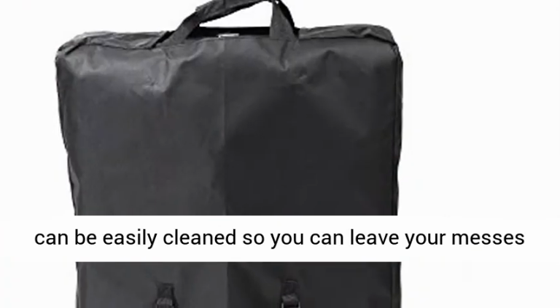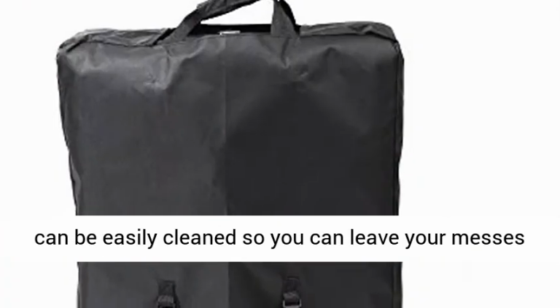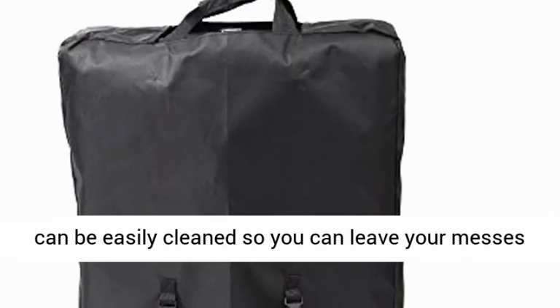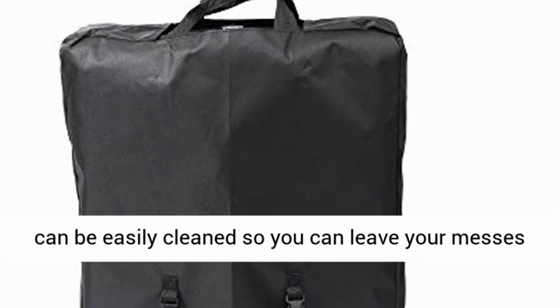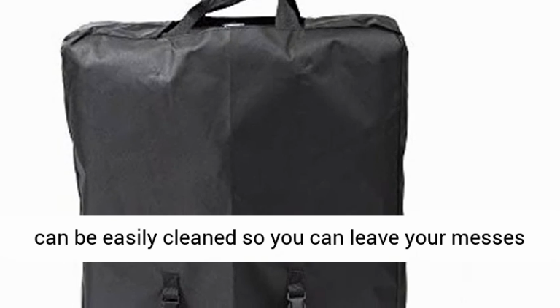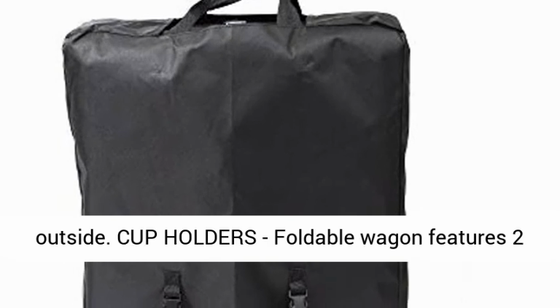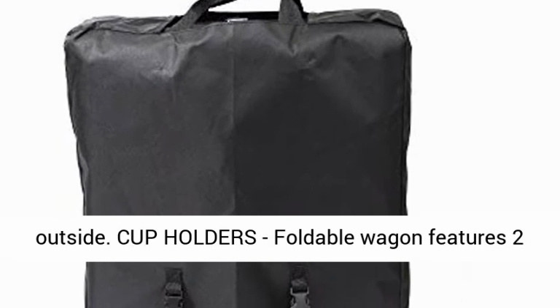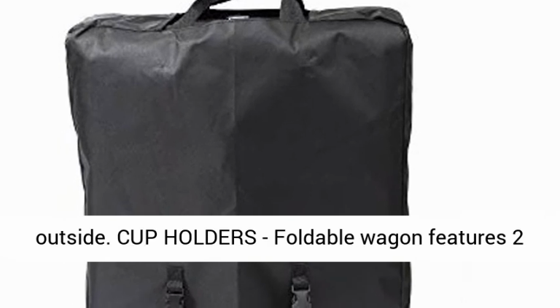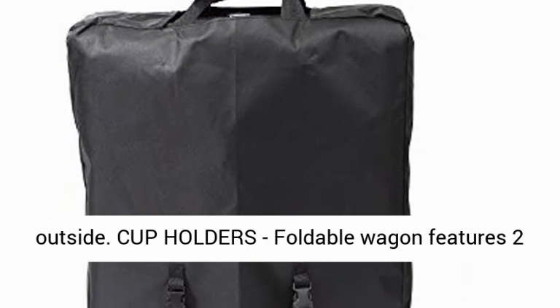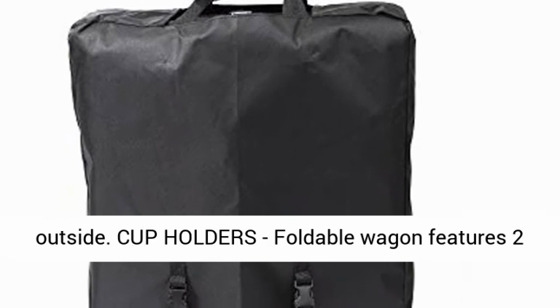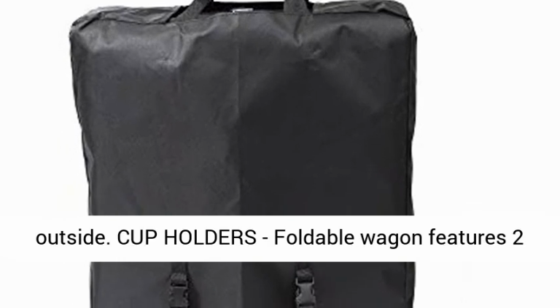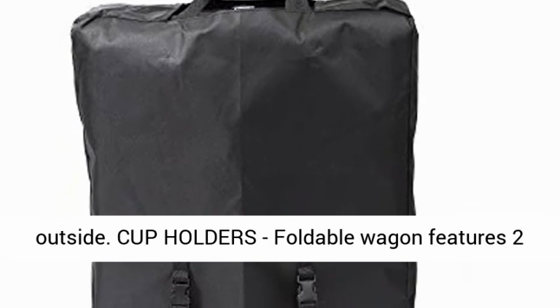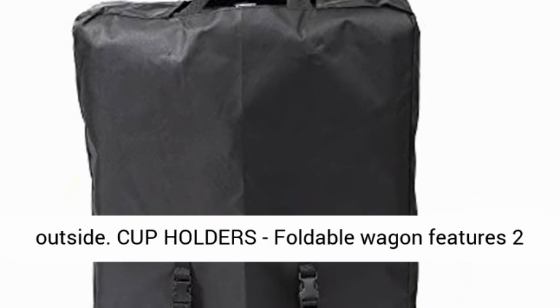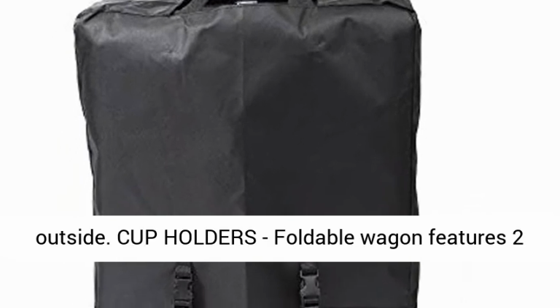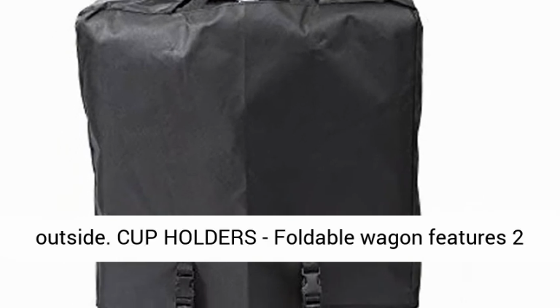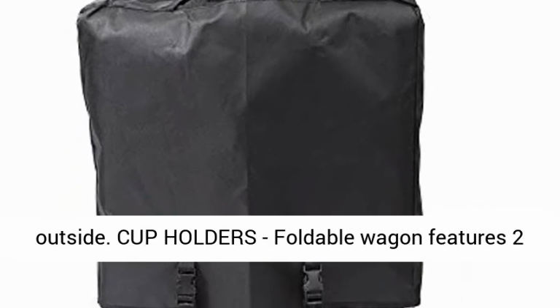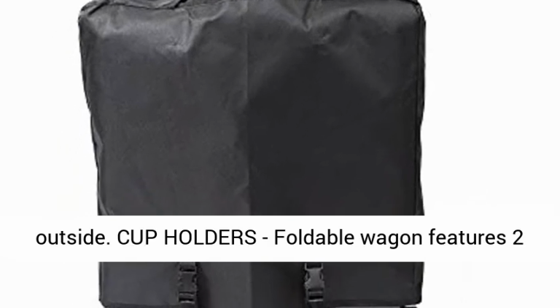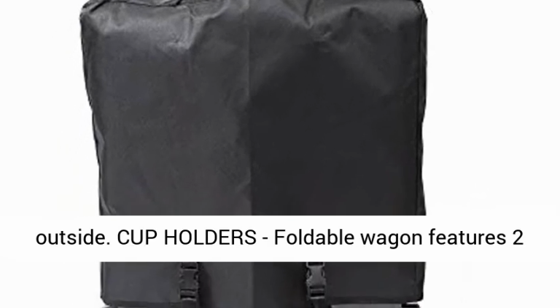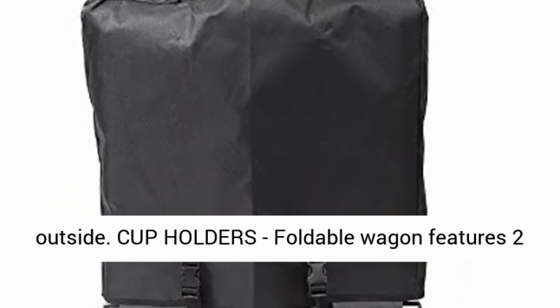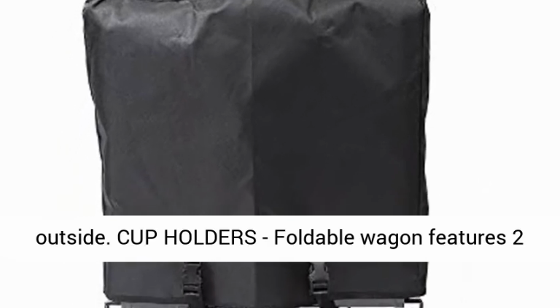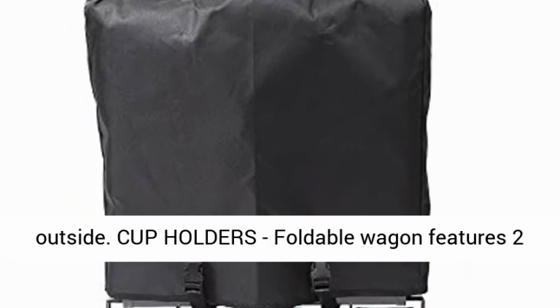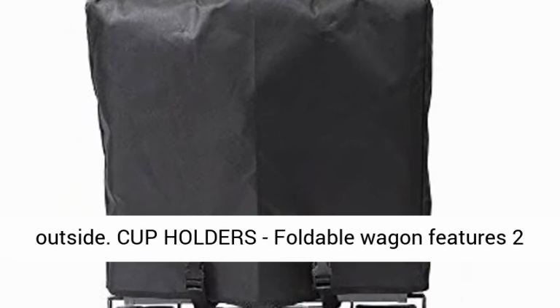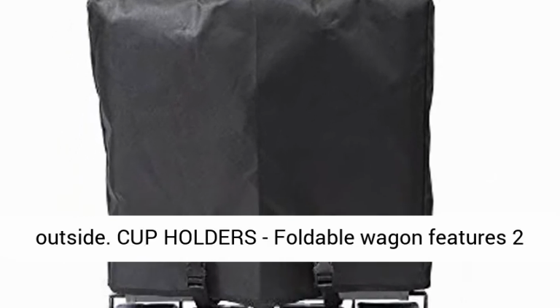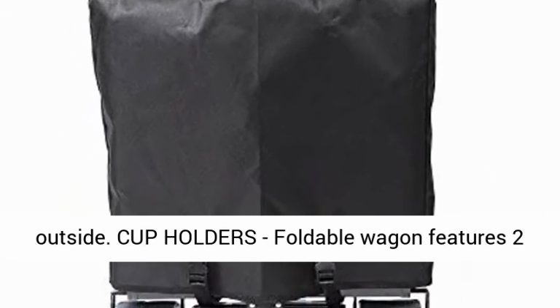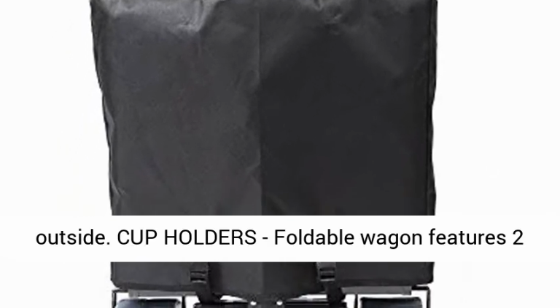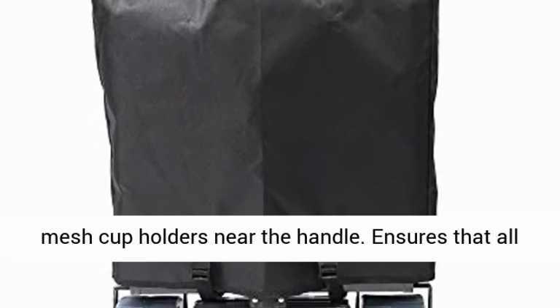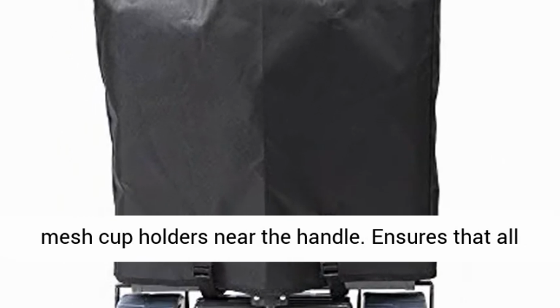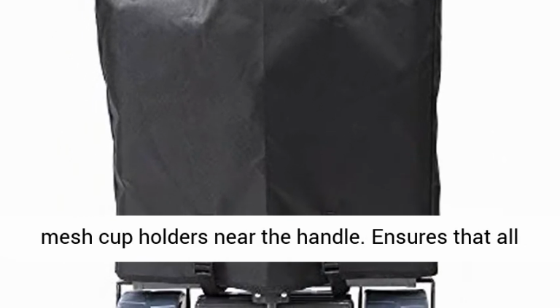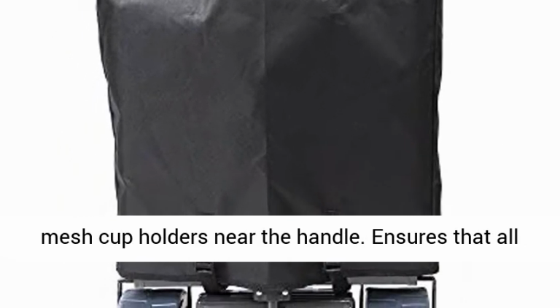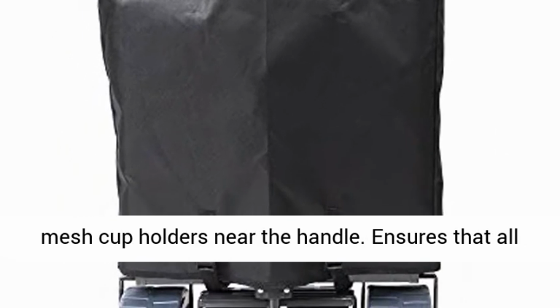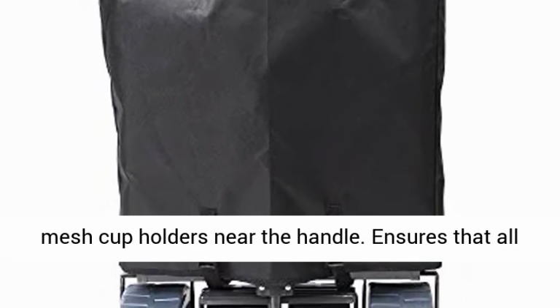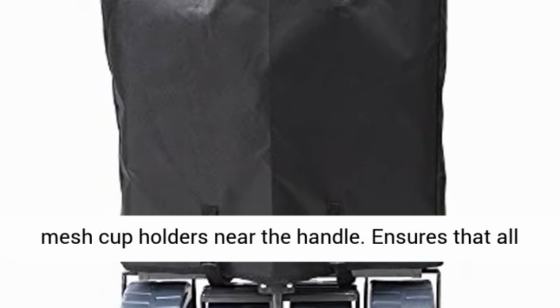The durable 600D fabric can be easily cleaned, so you can leave your messes outside.